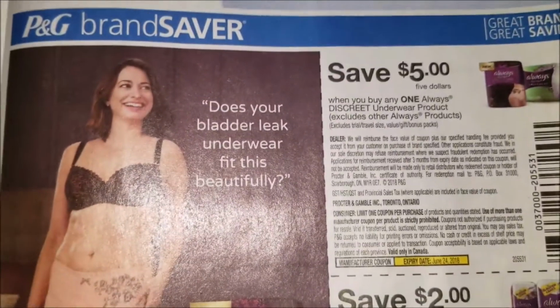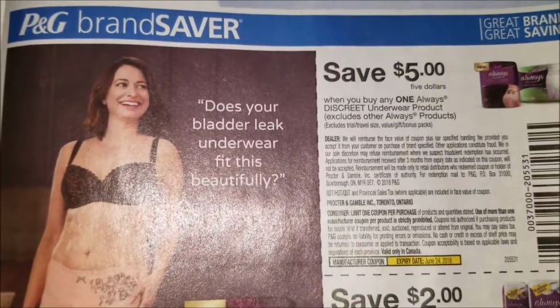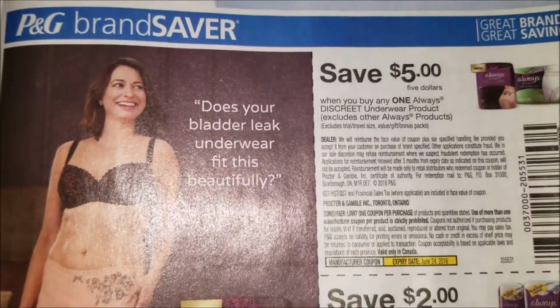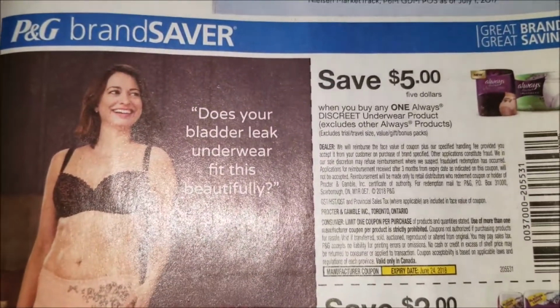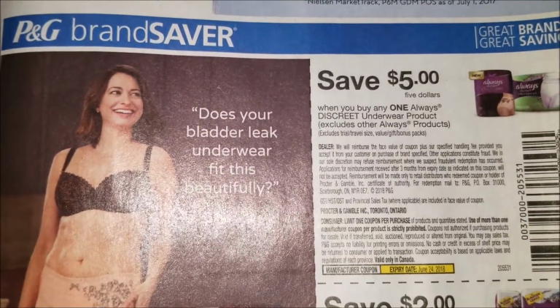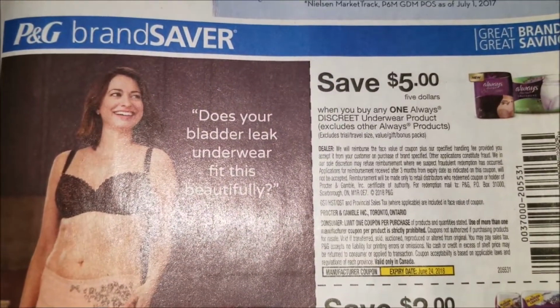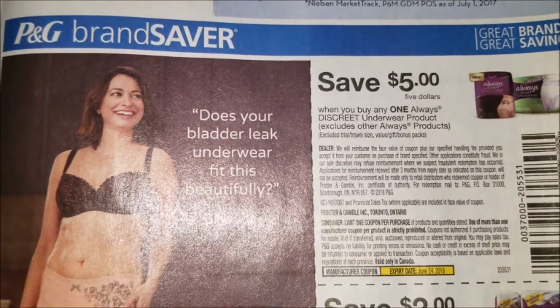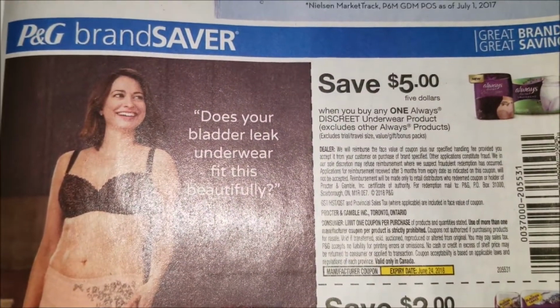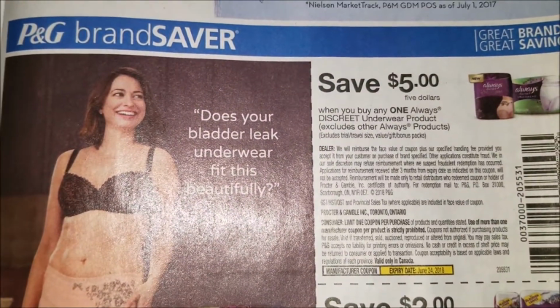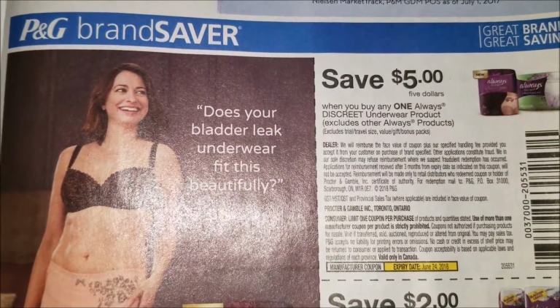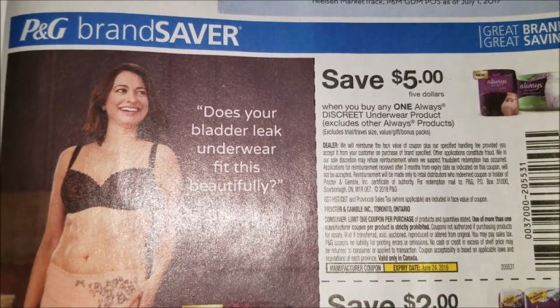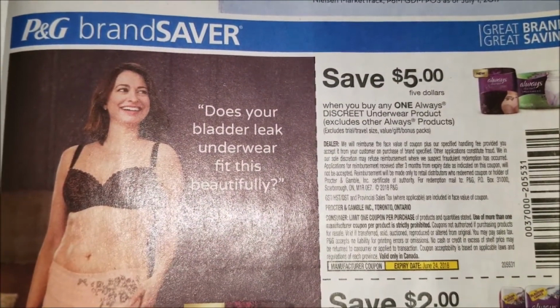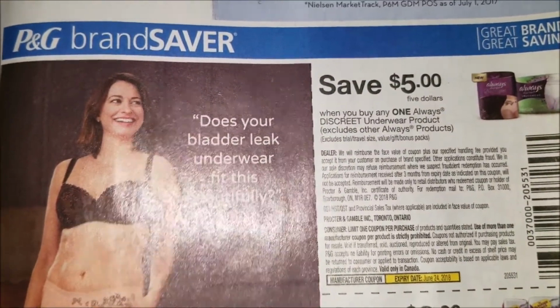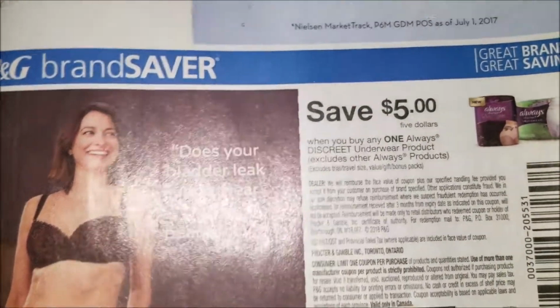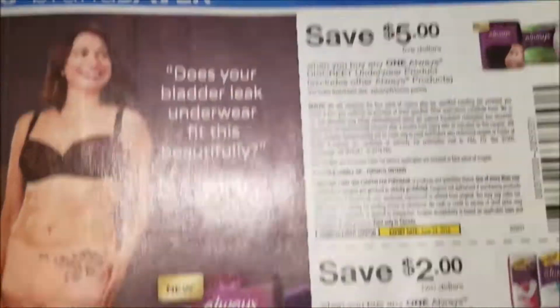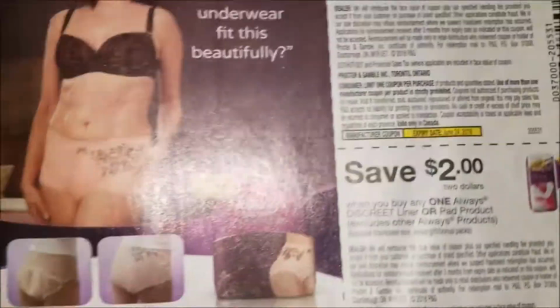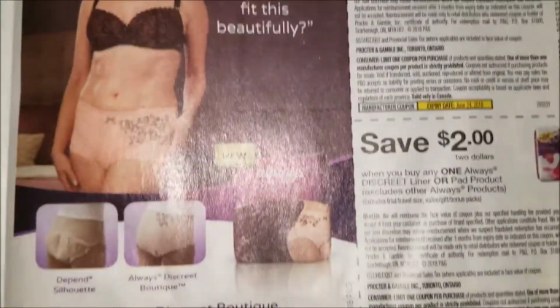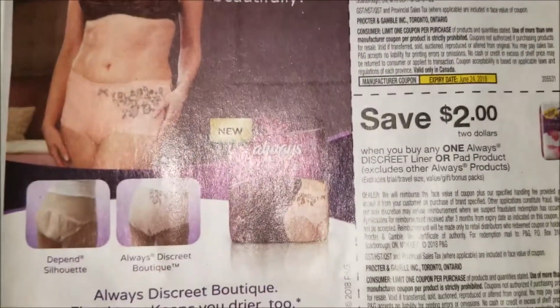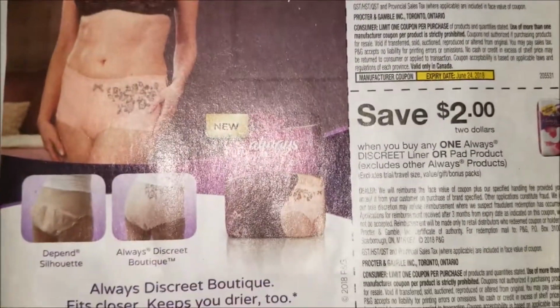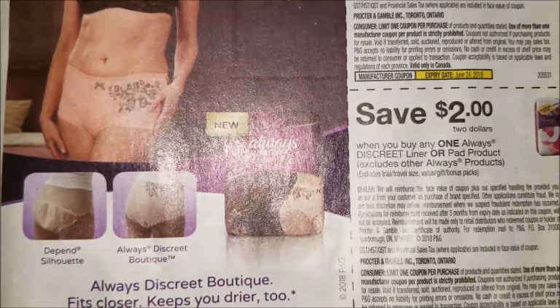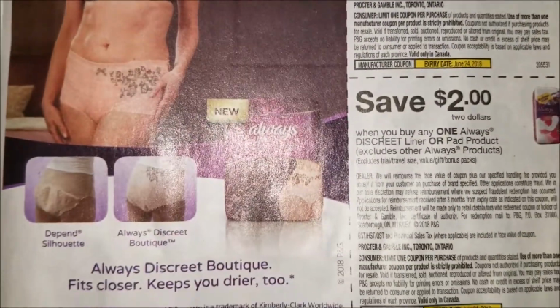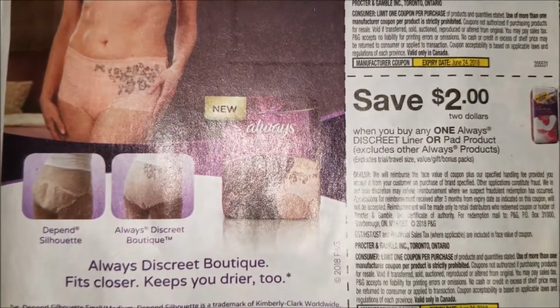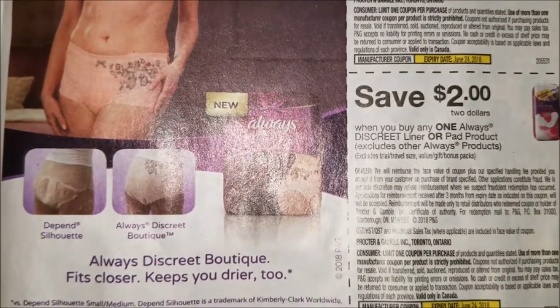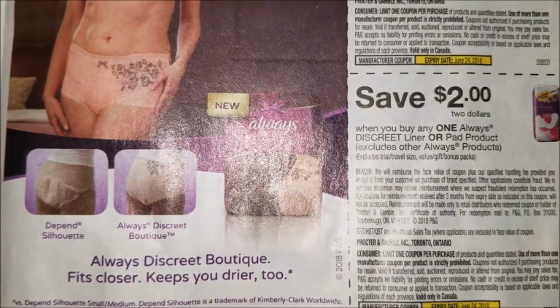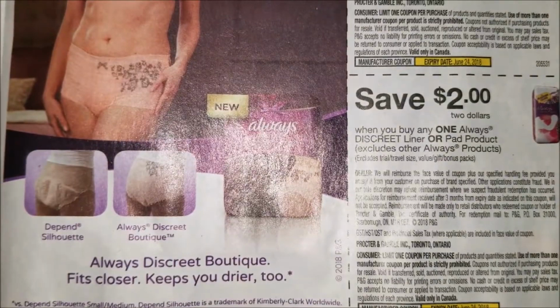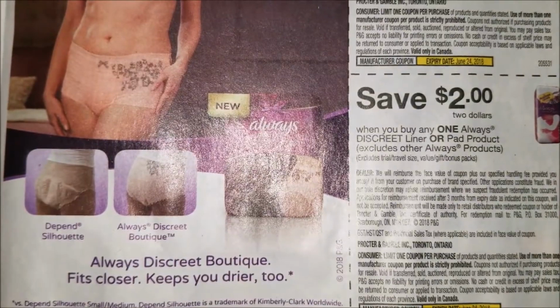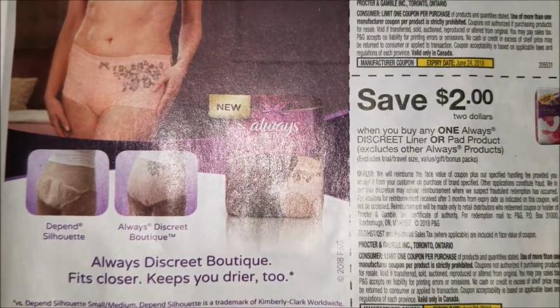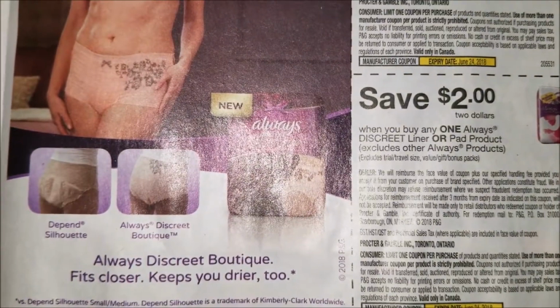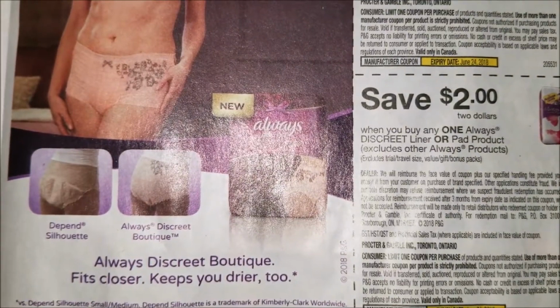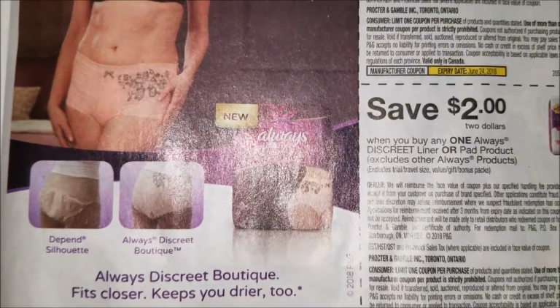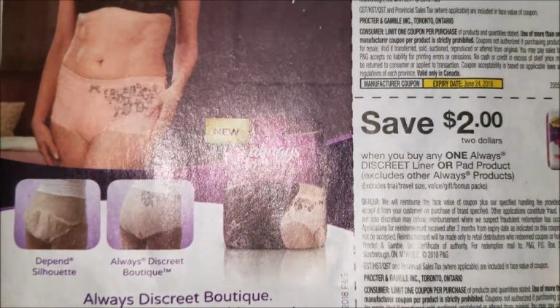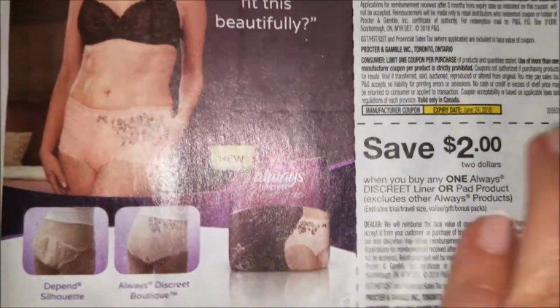$5 on Always Discreet Underwear and $2 off any one Always Discreet Liner.